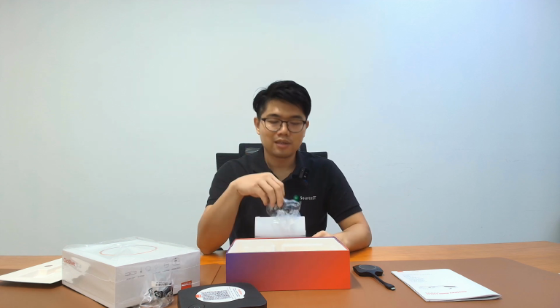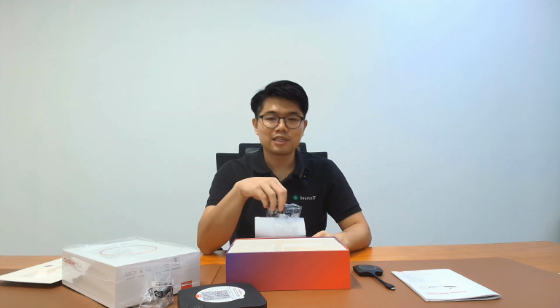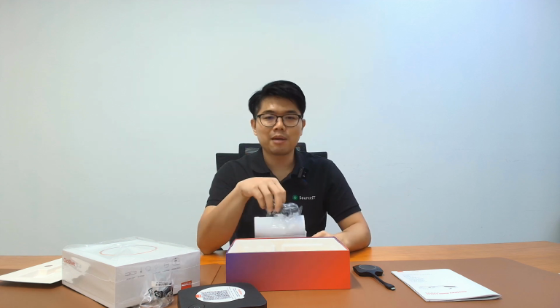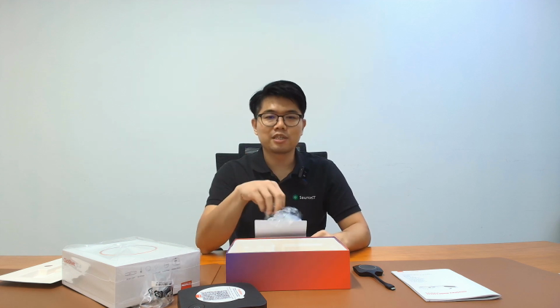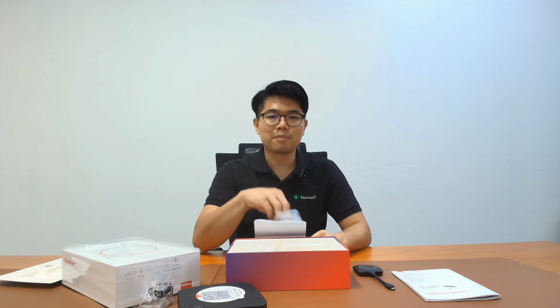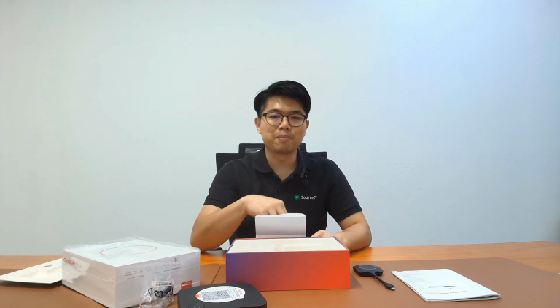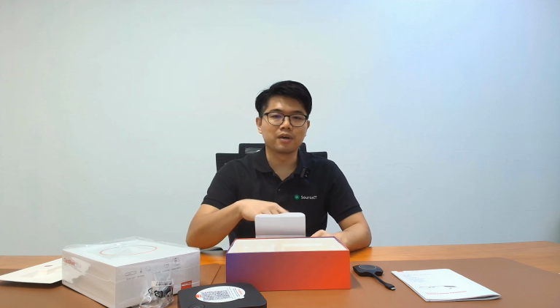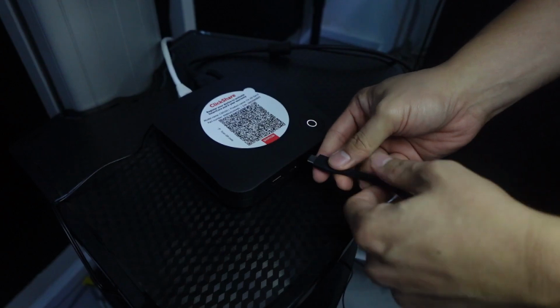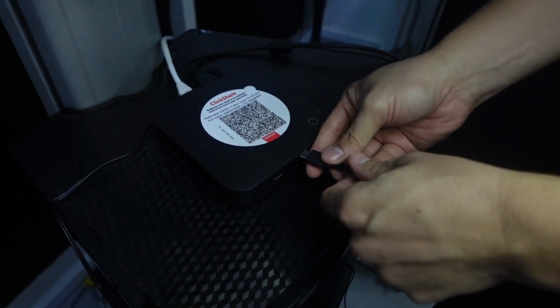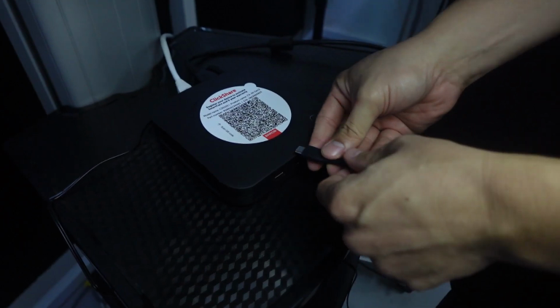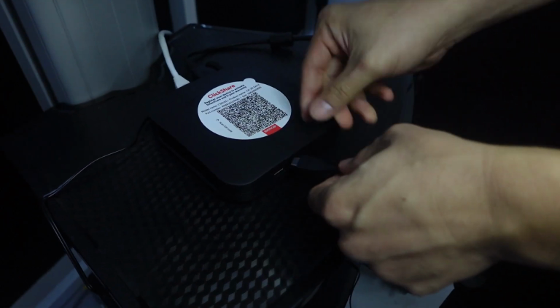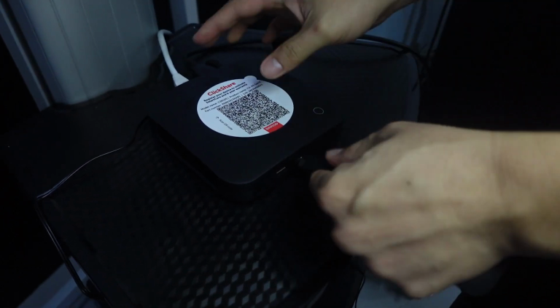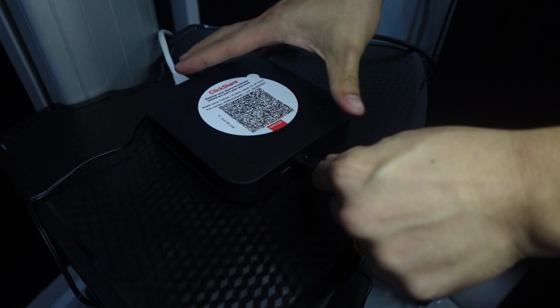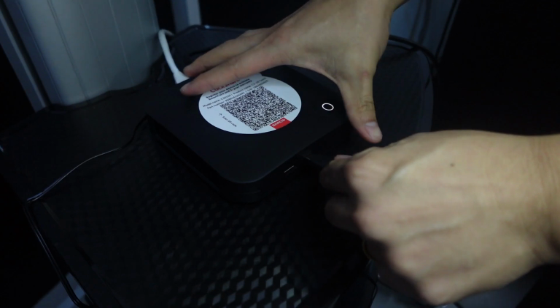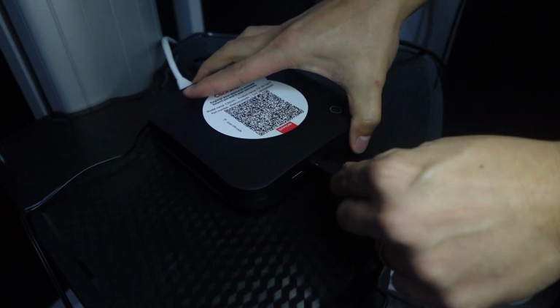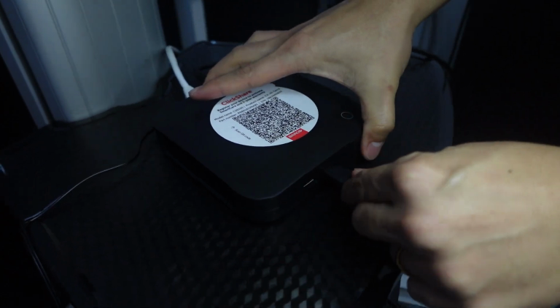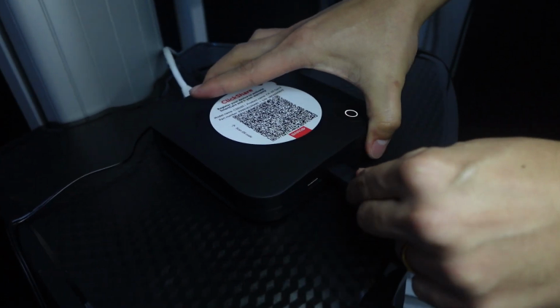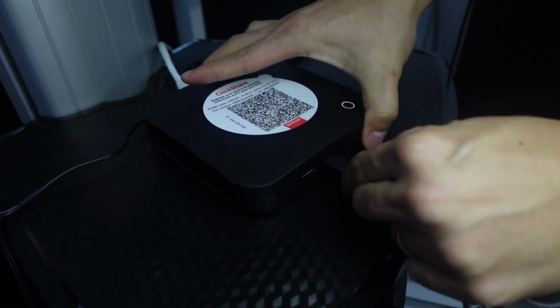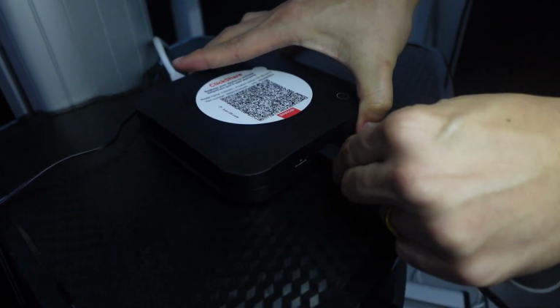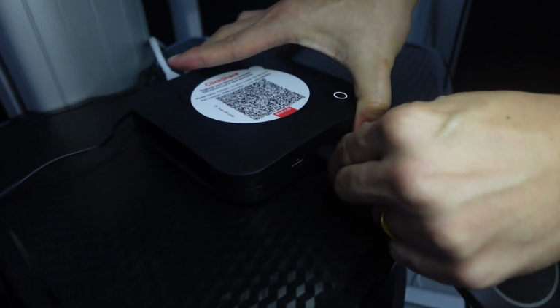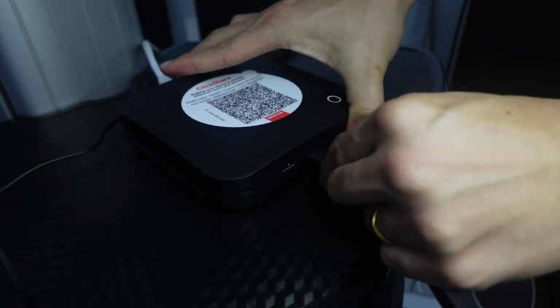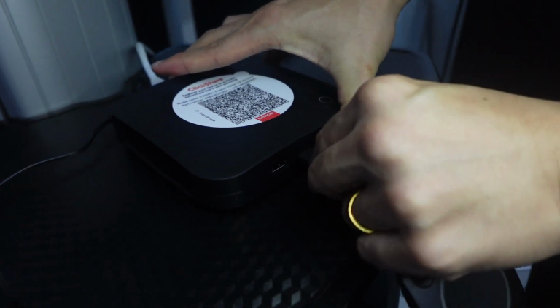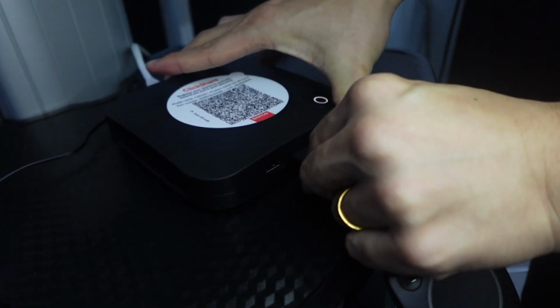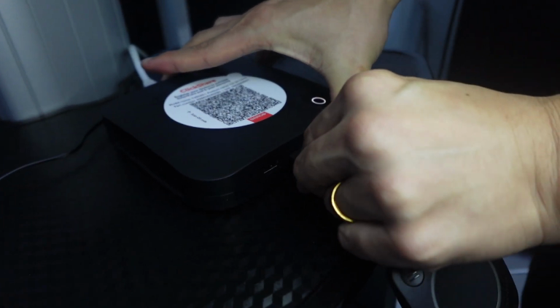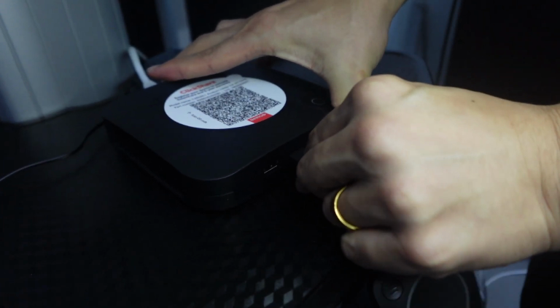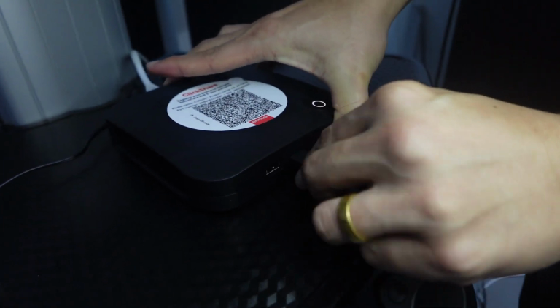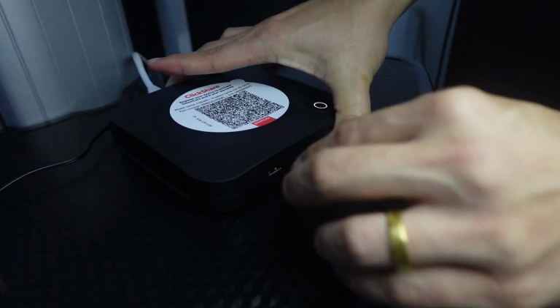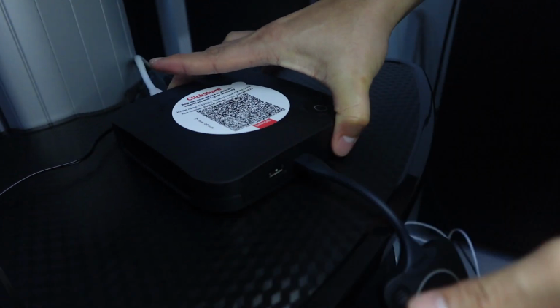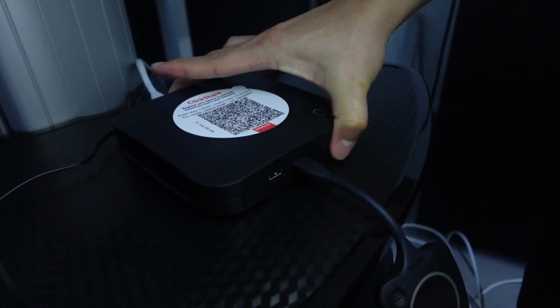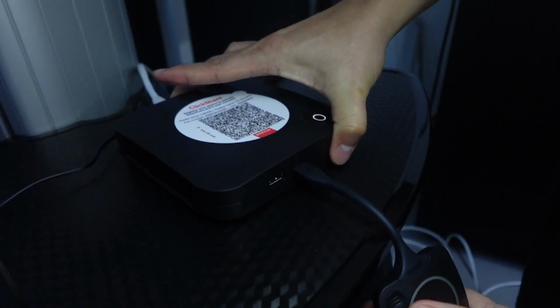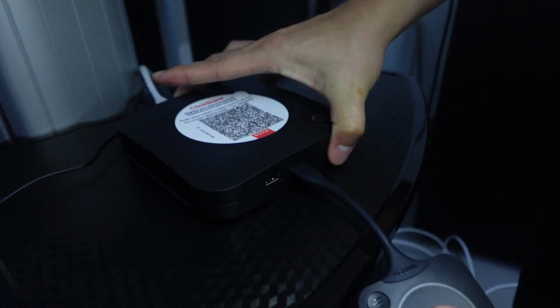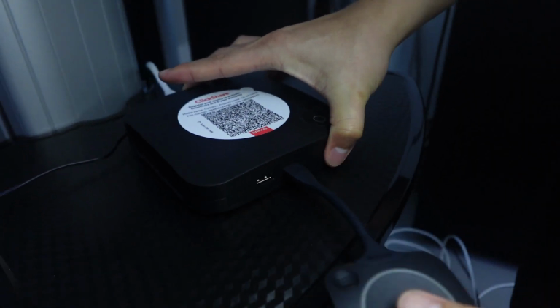Setup is simple. Connect to the display, power it up and you are ready to go.